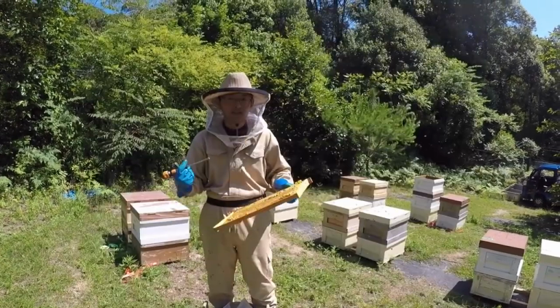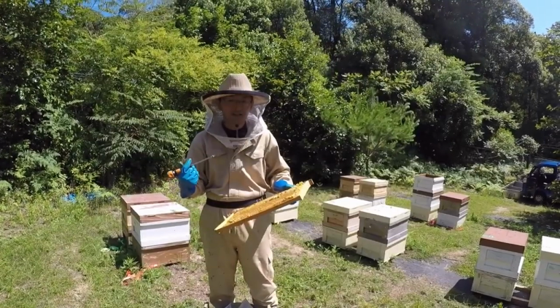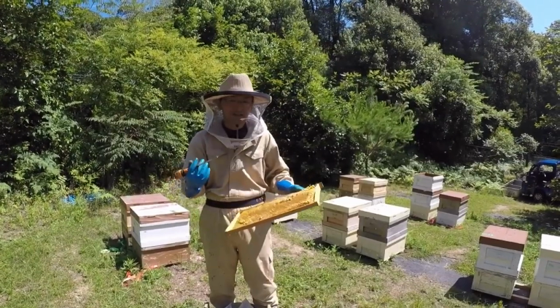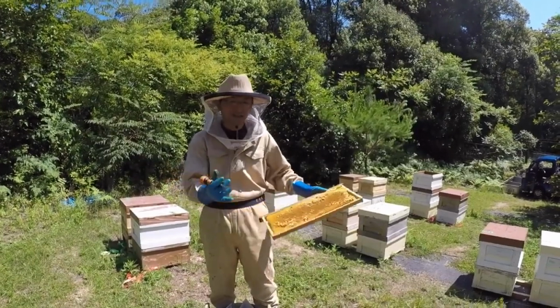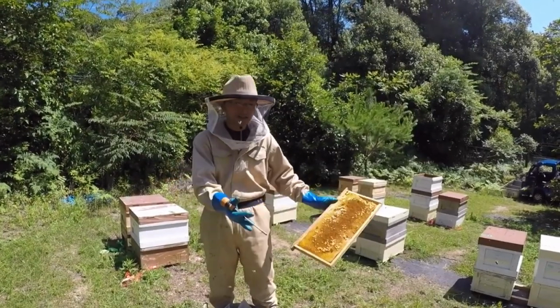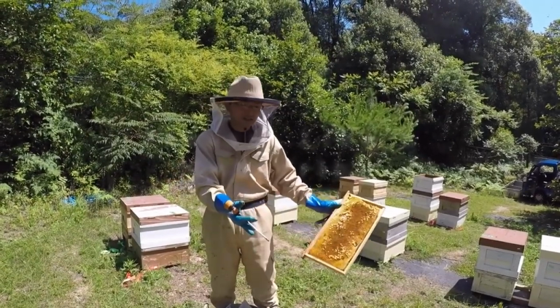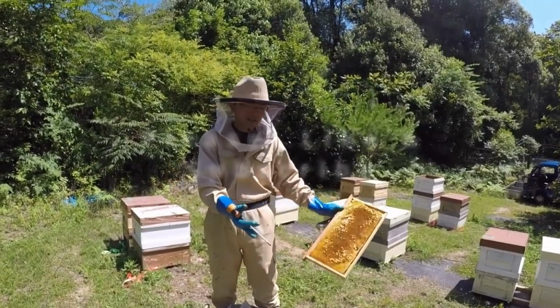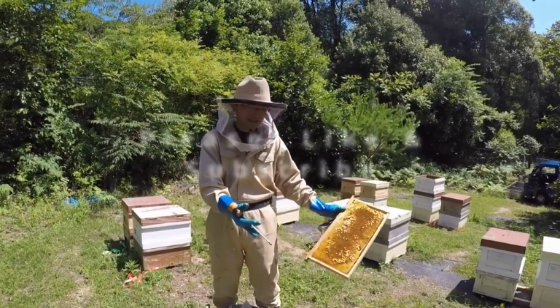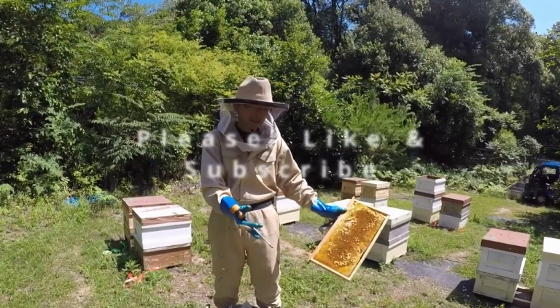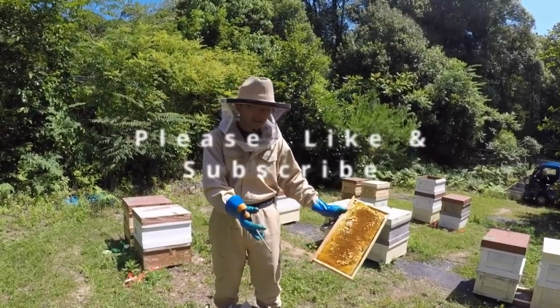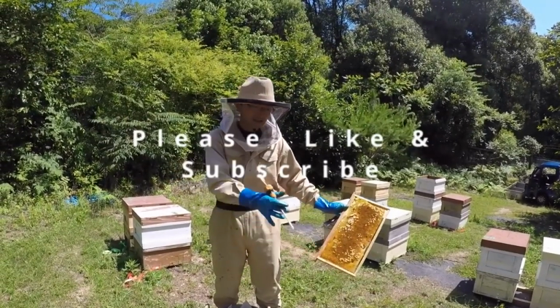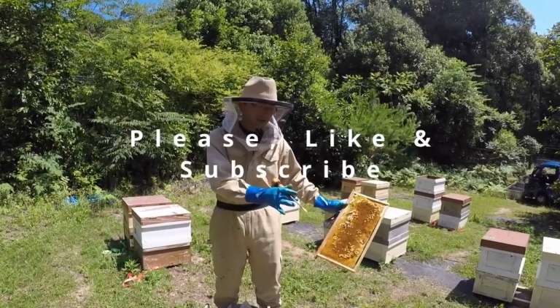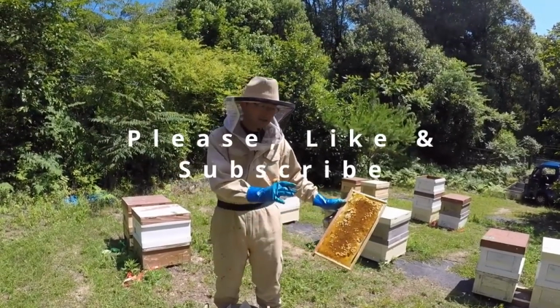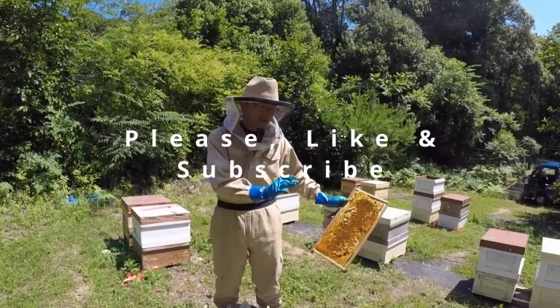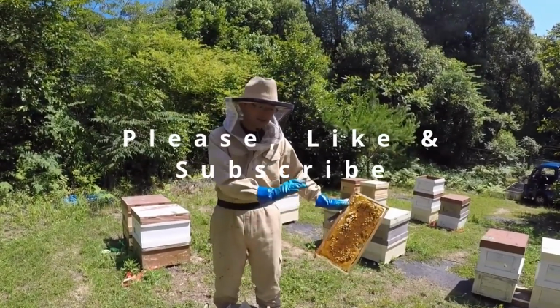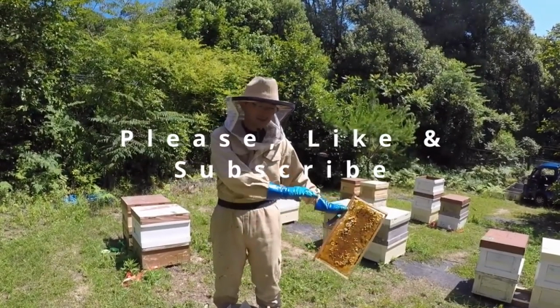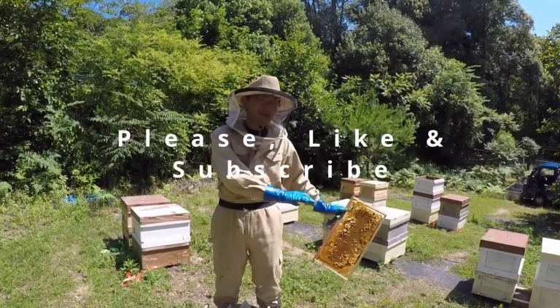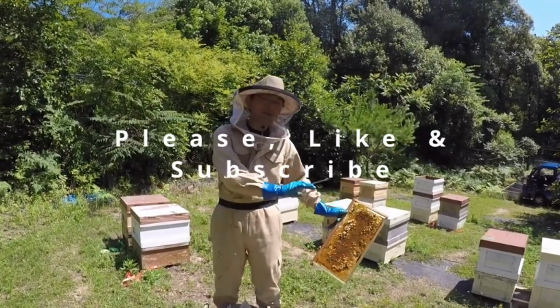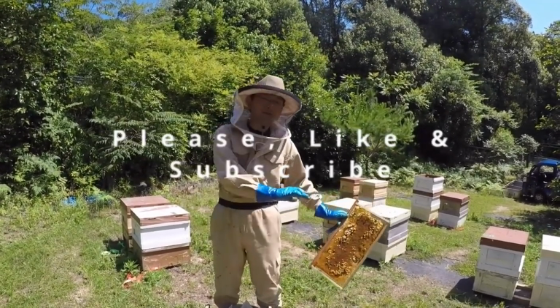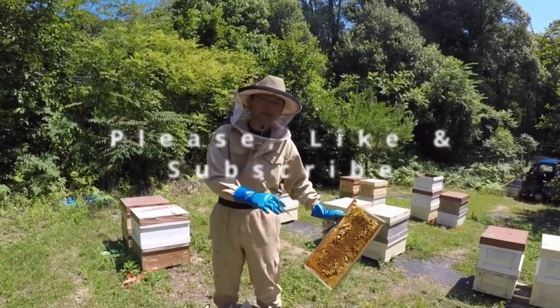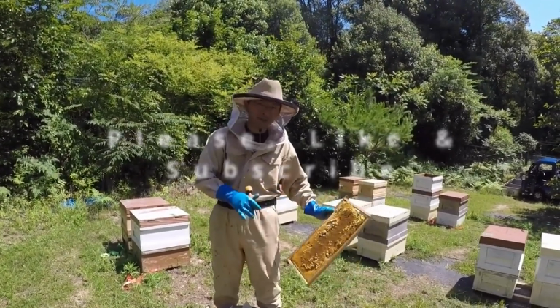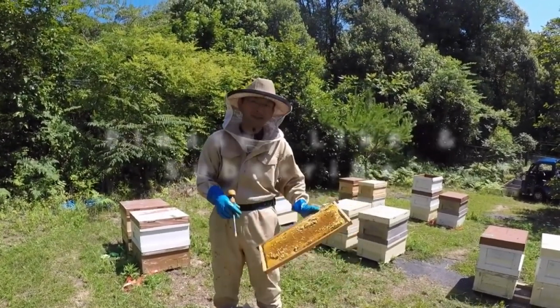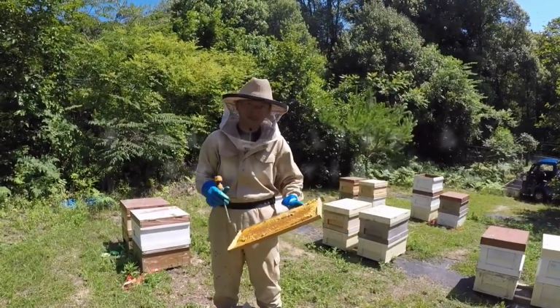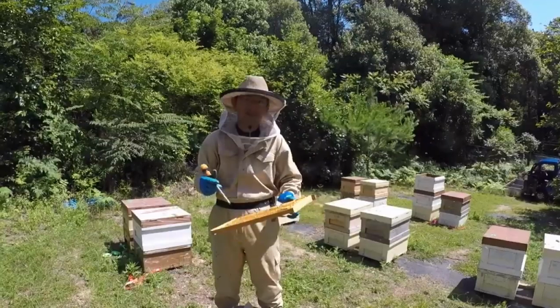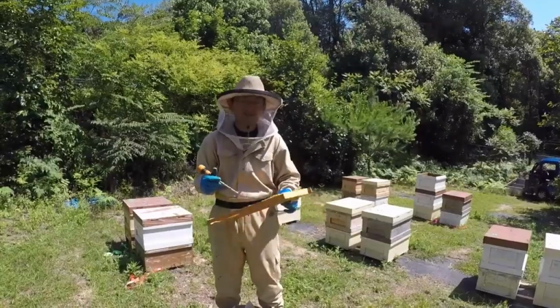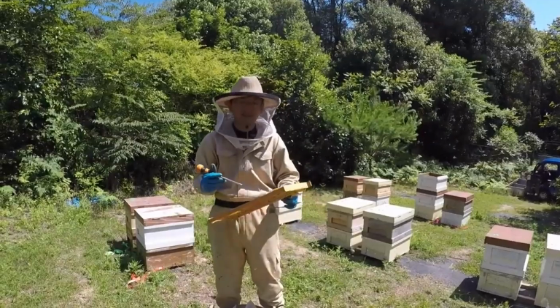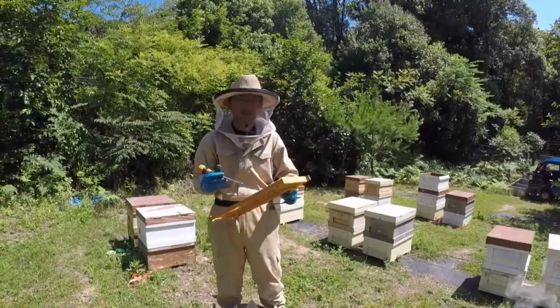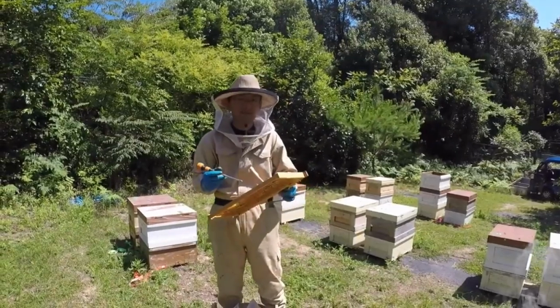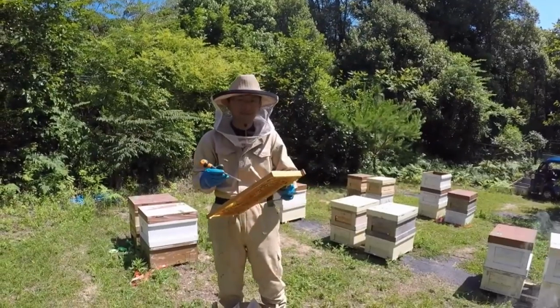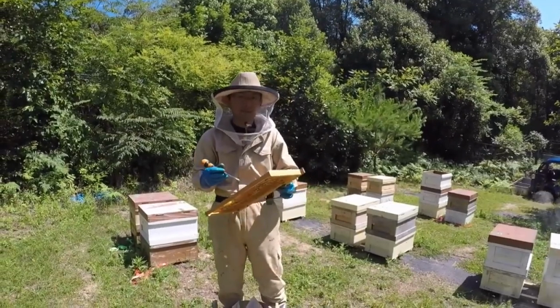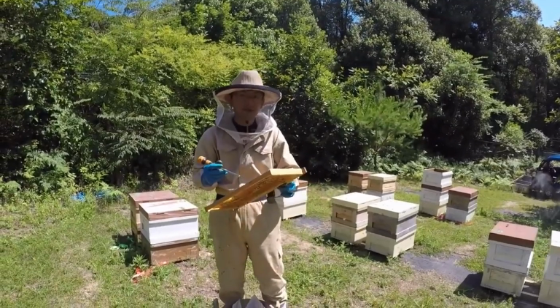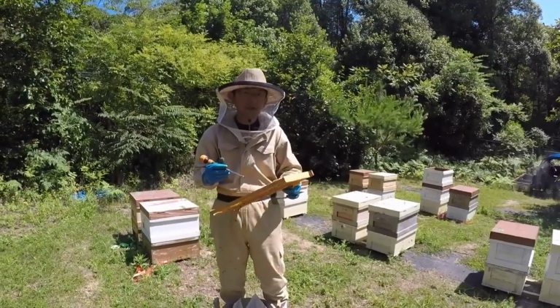If you like these kinds of videos and are interested in homesteading, sustainability, and community, then hit that like button and subscribe for more.